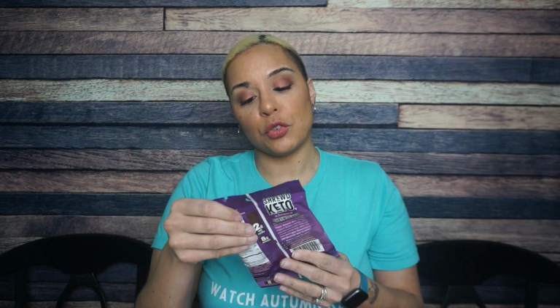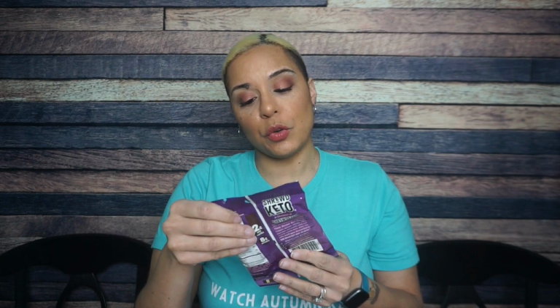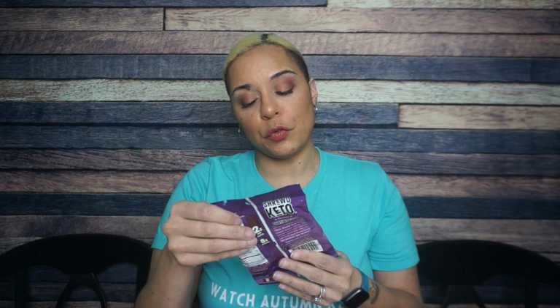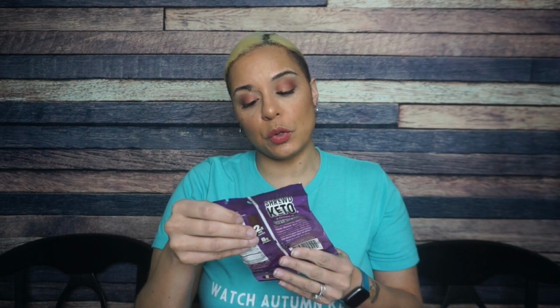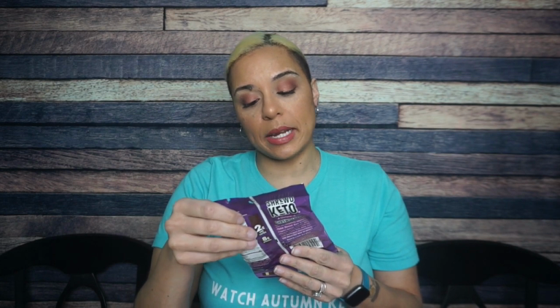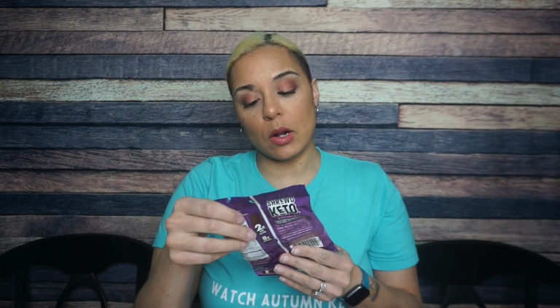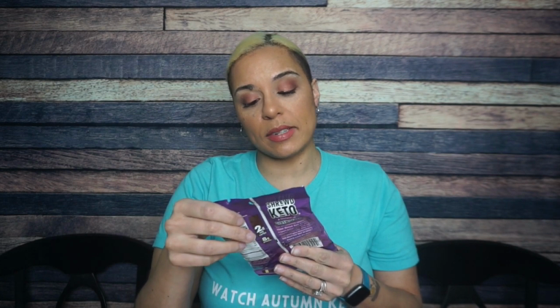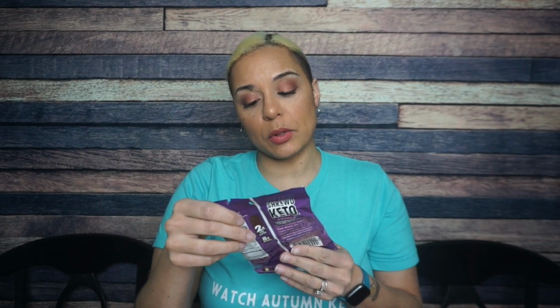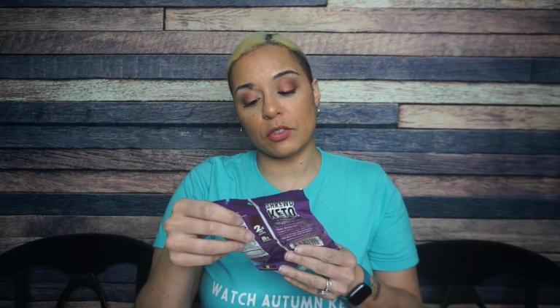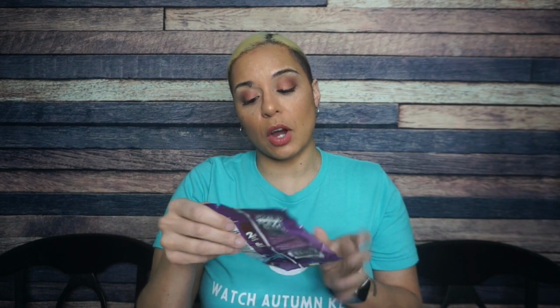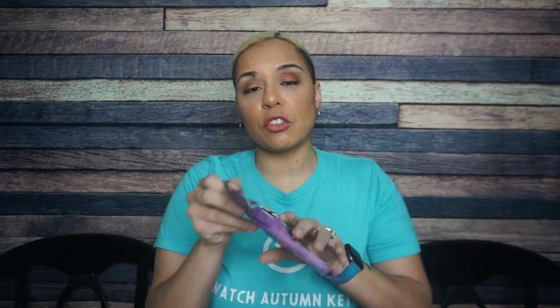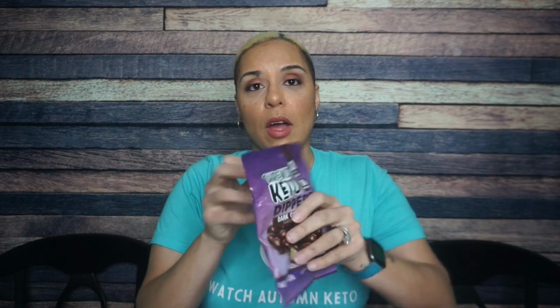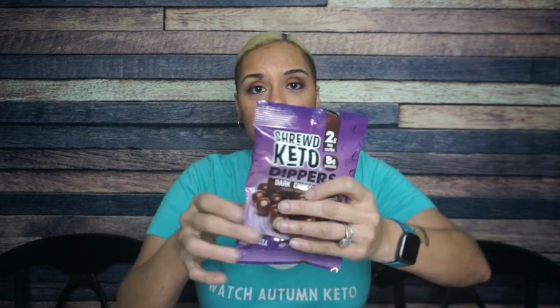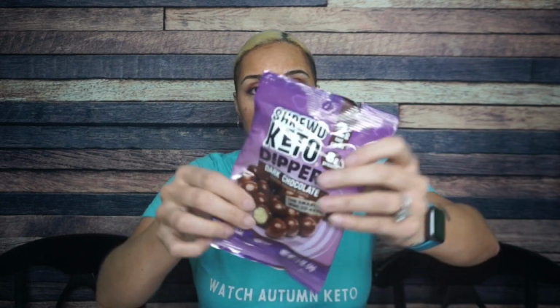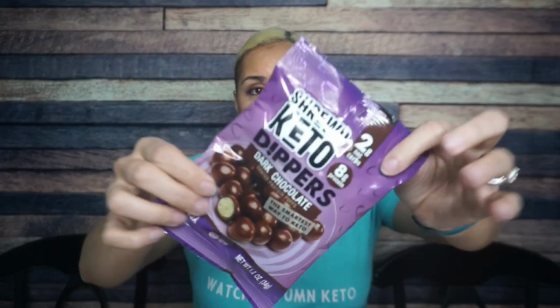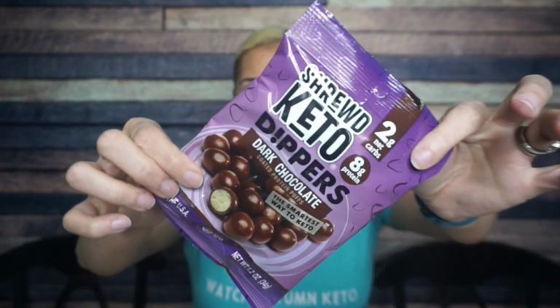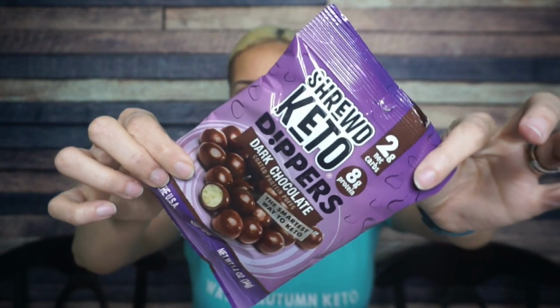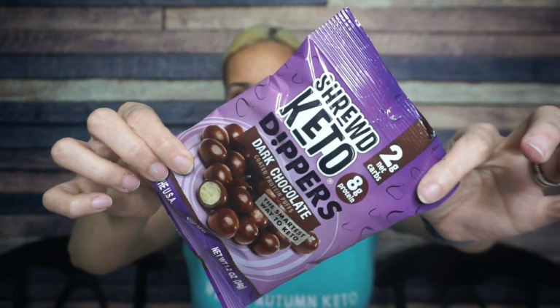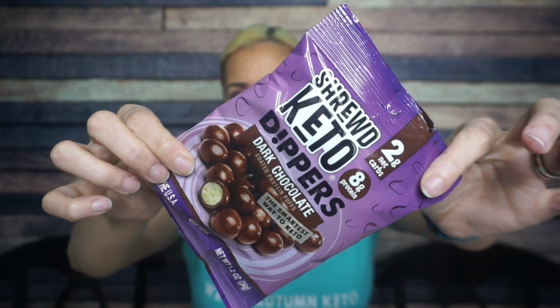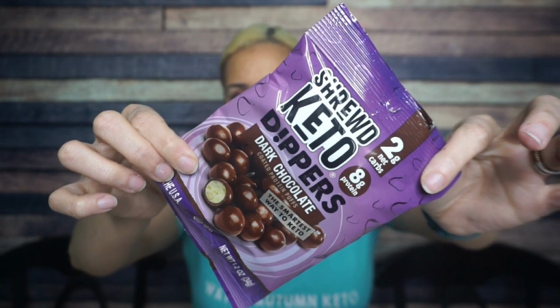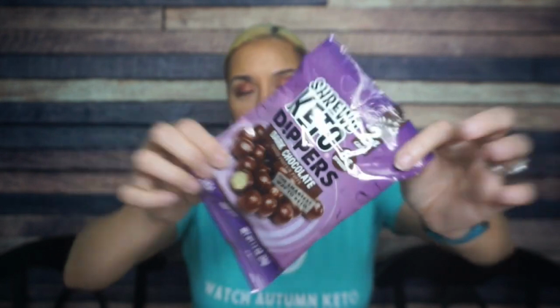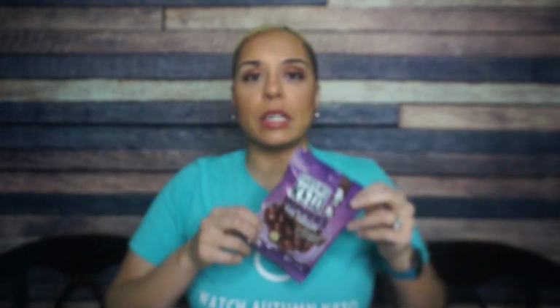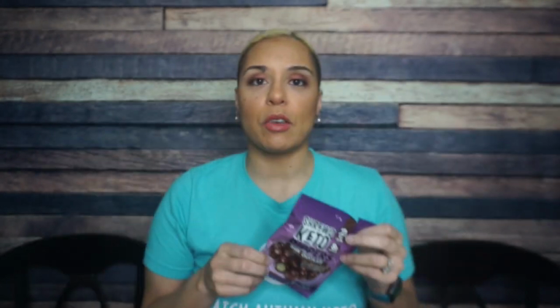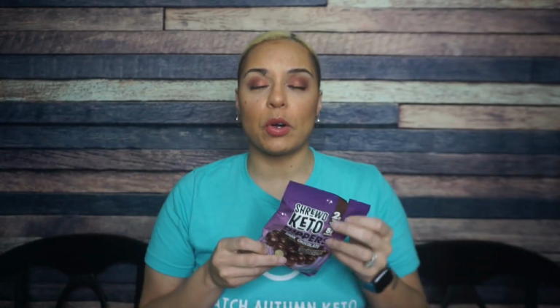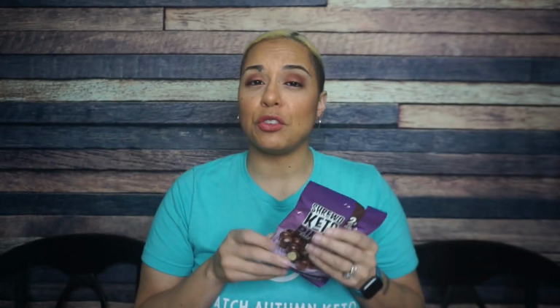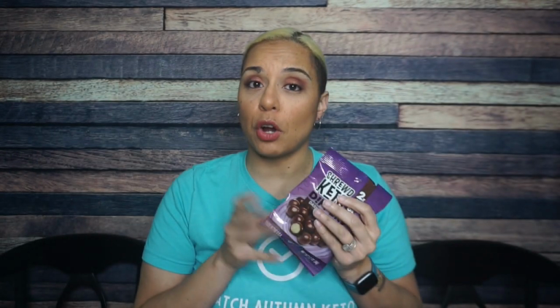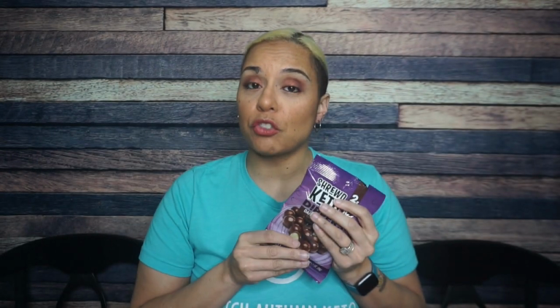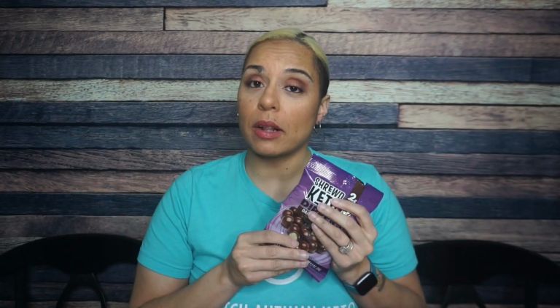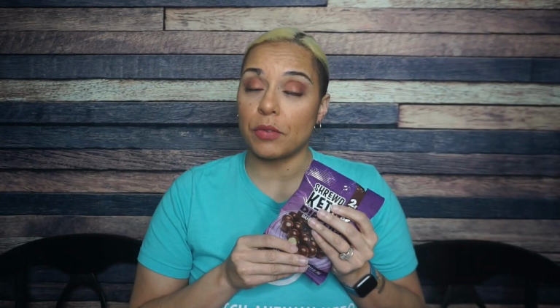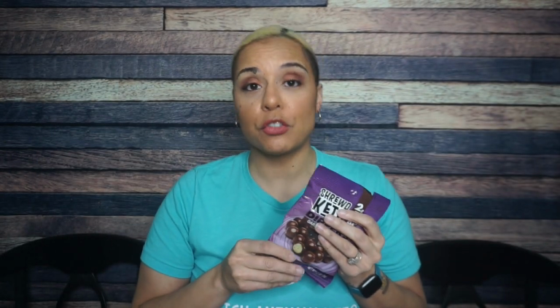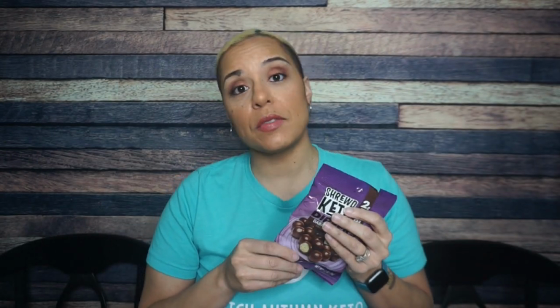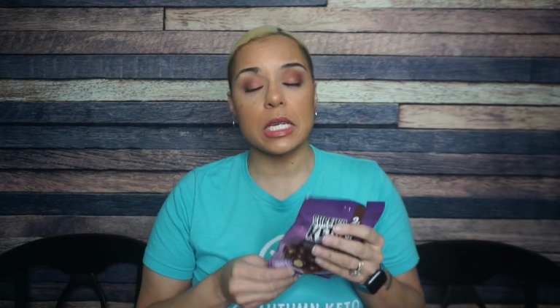Shrewd Food Keto Dippers, Dark Chocolate. I don't know if I was really looking for a dark chocolate version of these — the milk chocolate one worked just fine.